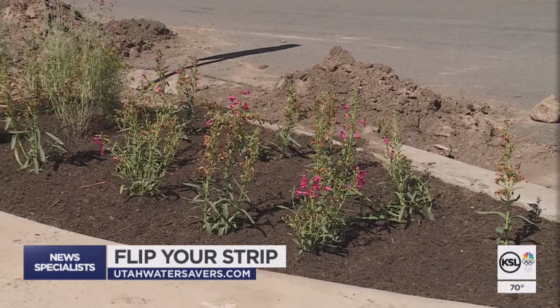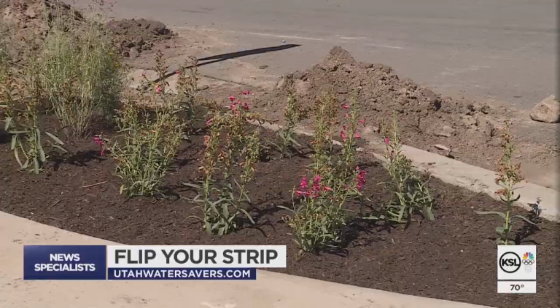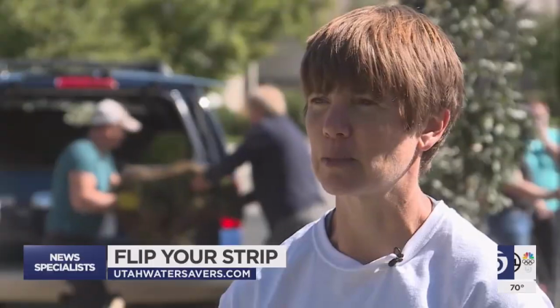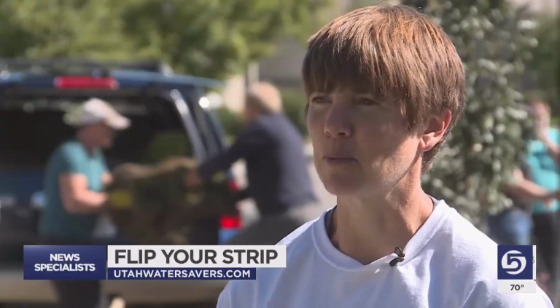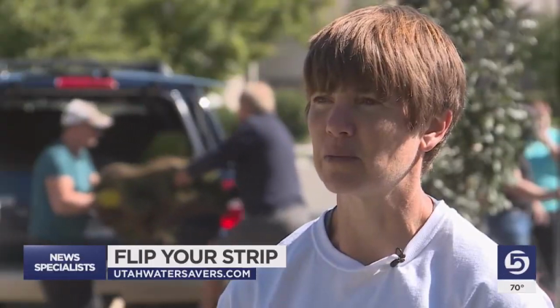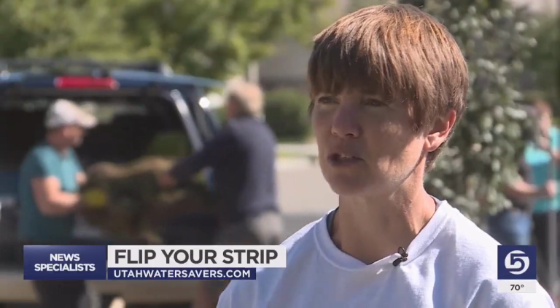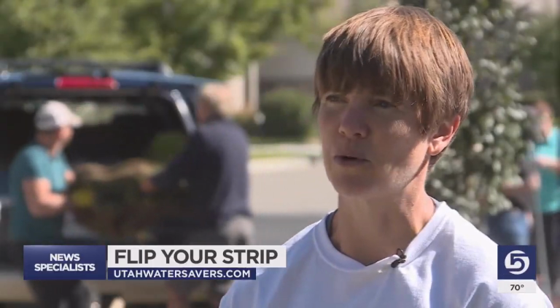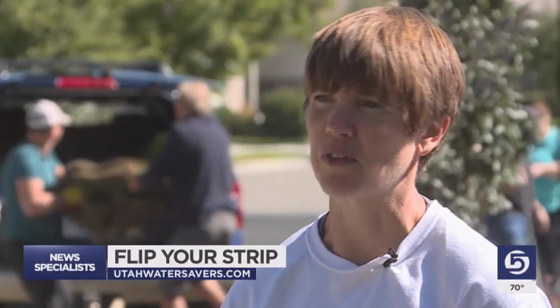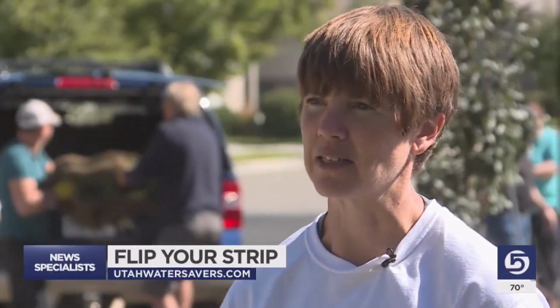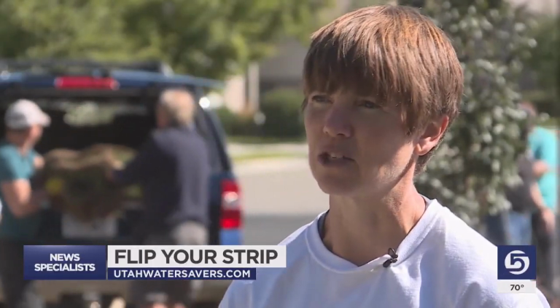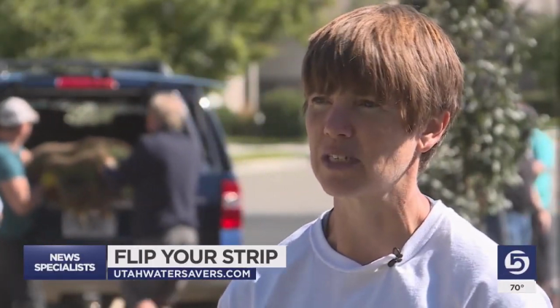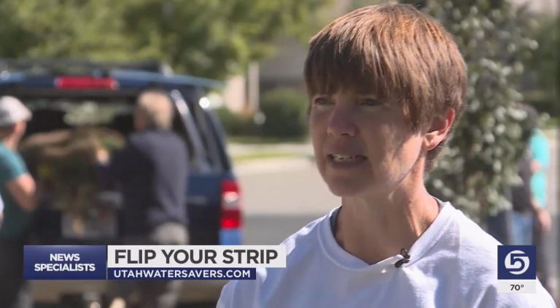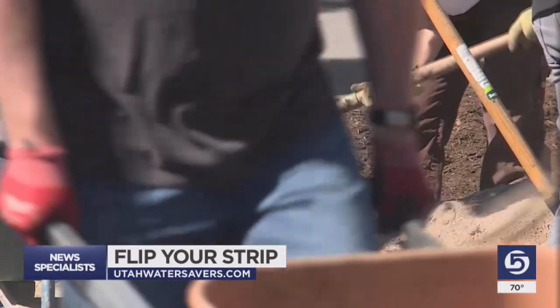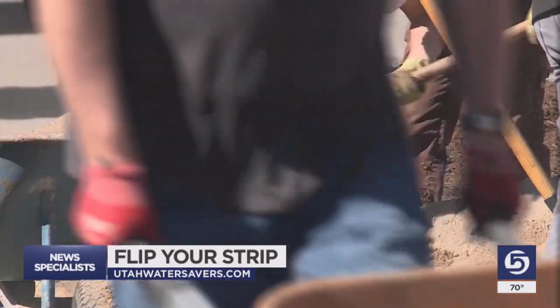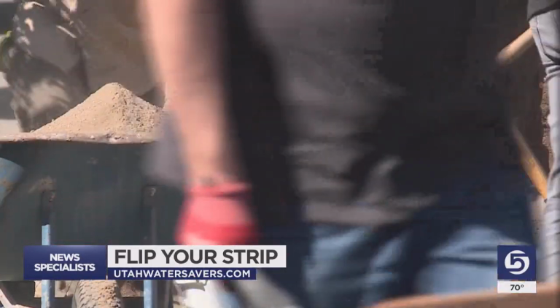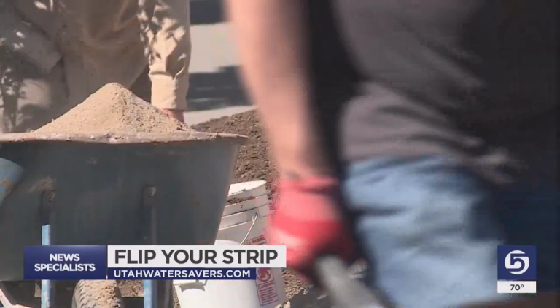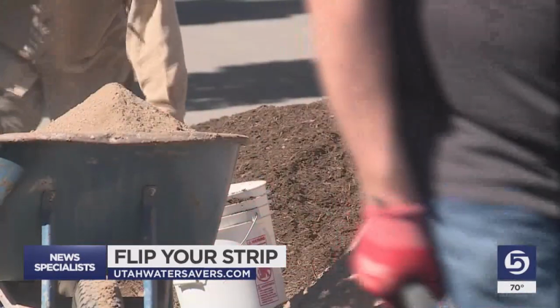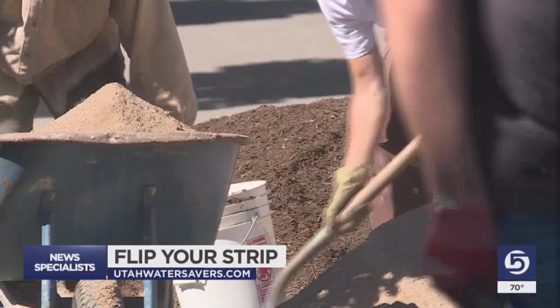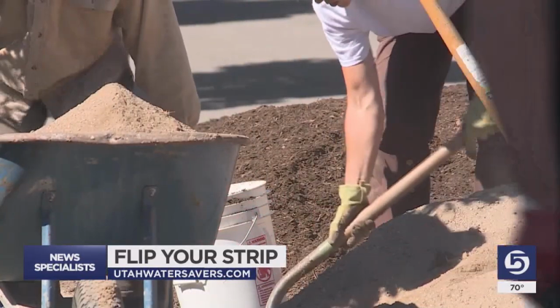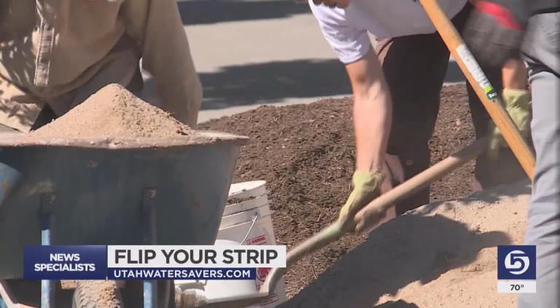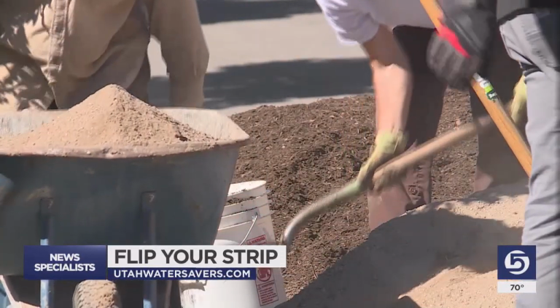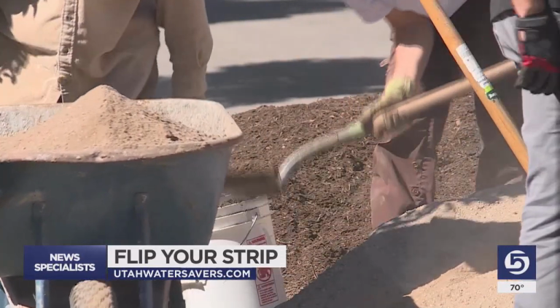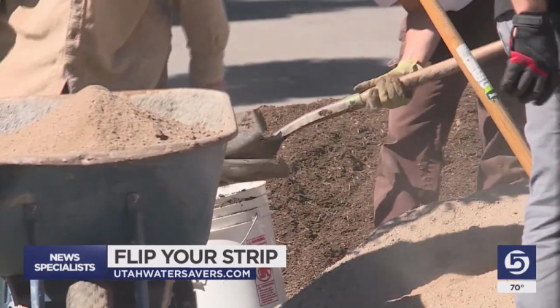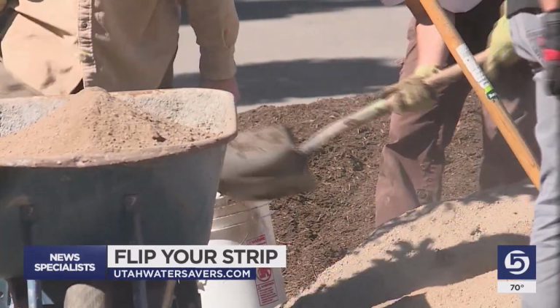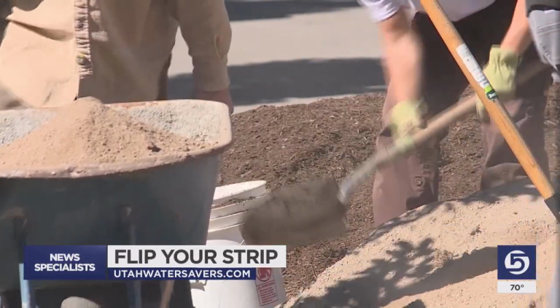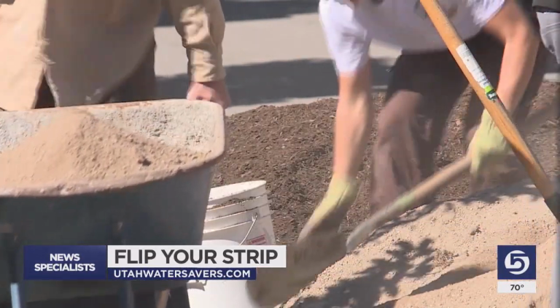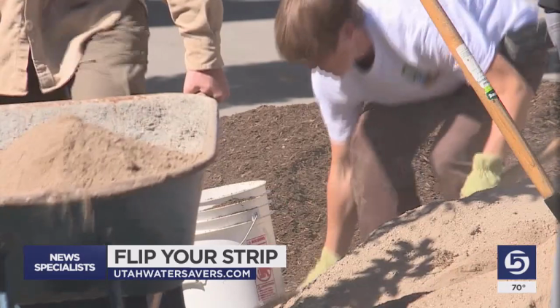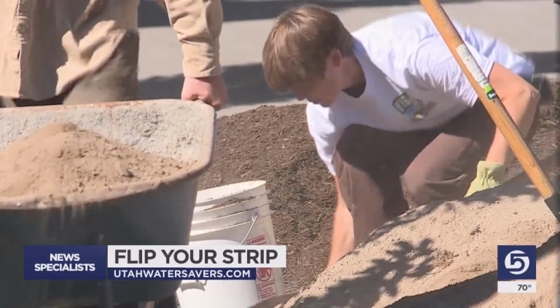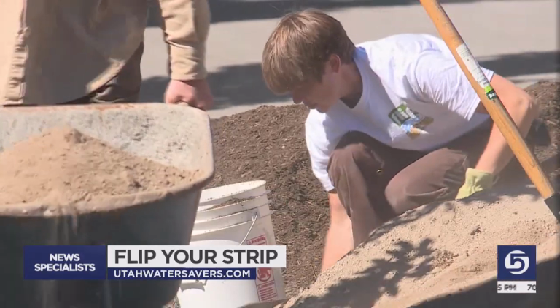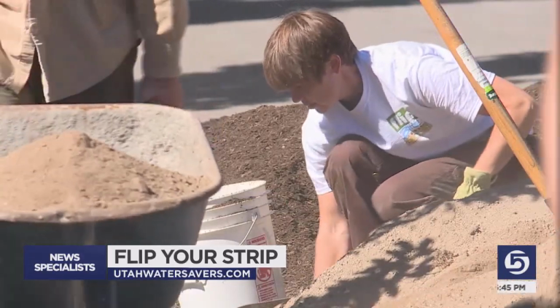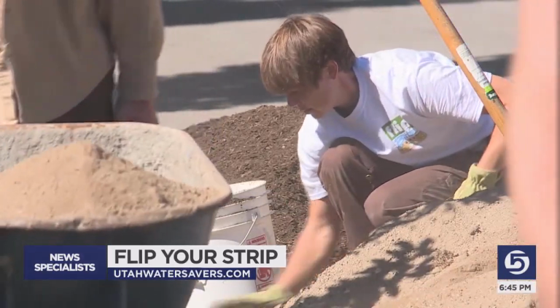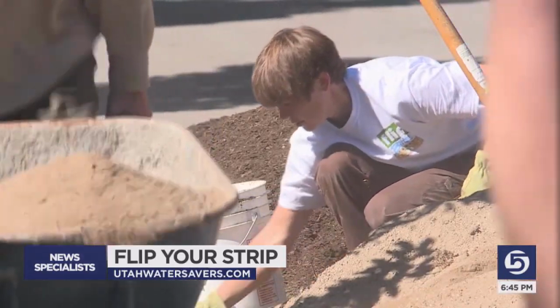Our grass is awesome and great — it has its purpose, but so do other things. And so it's nice to have a balance between them. Kim Eden is one of the landscapers pitching in.